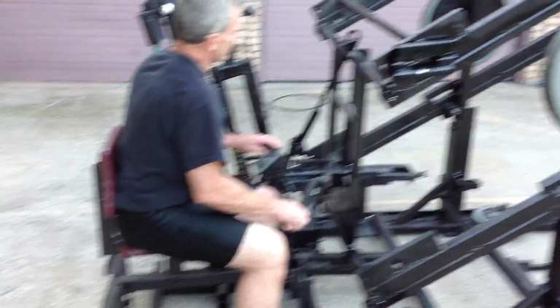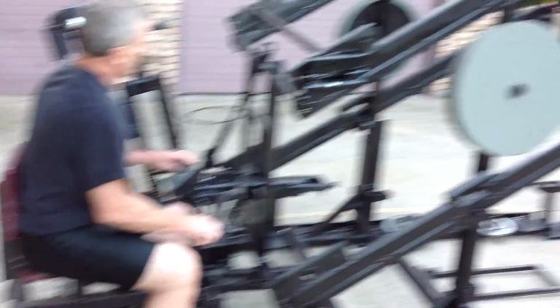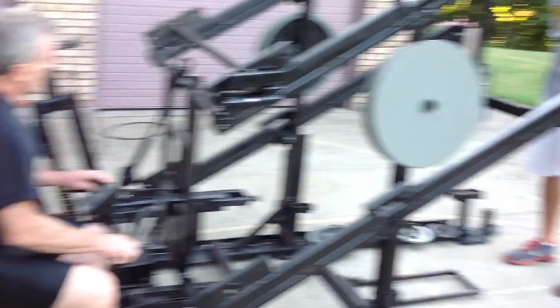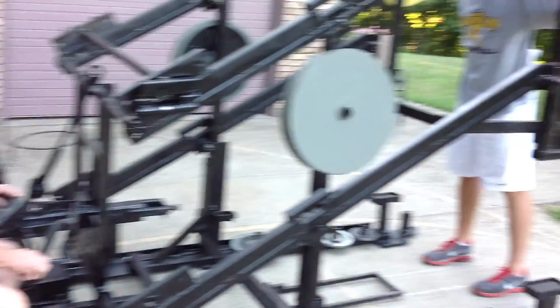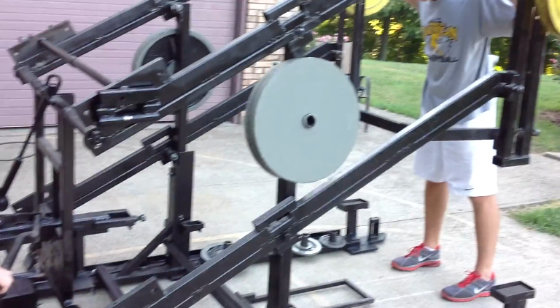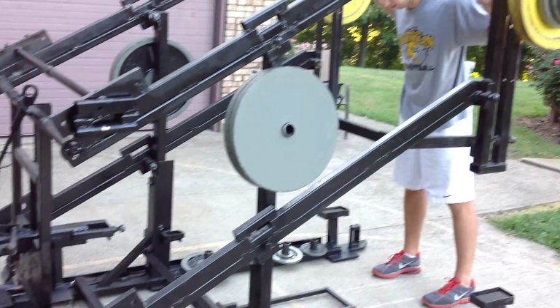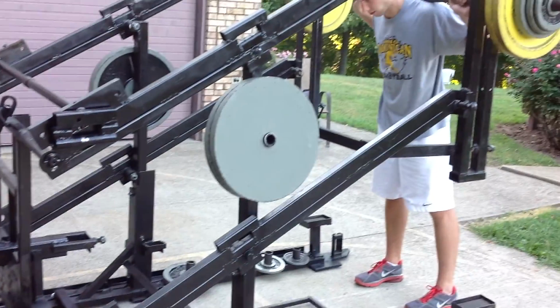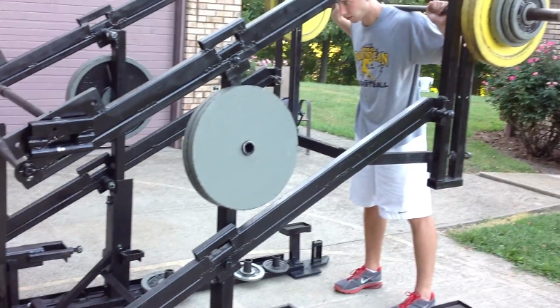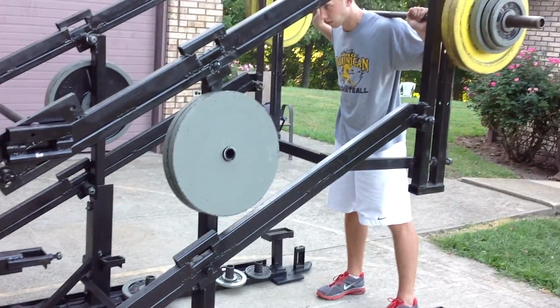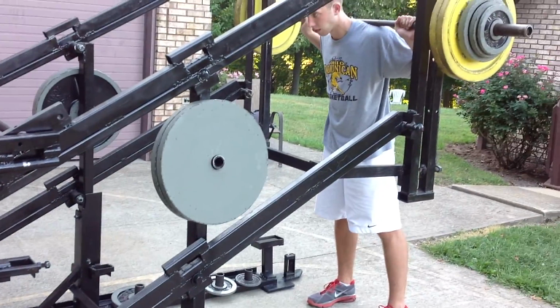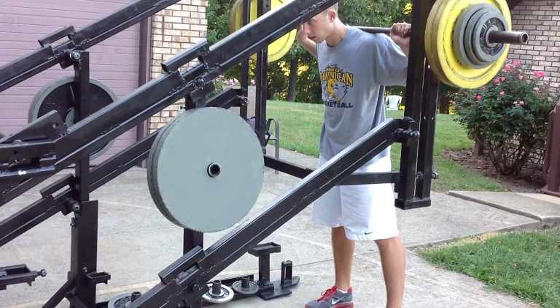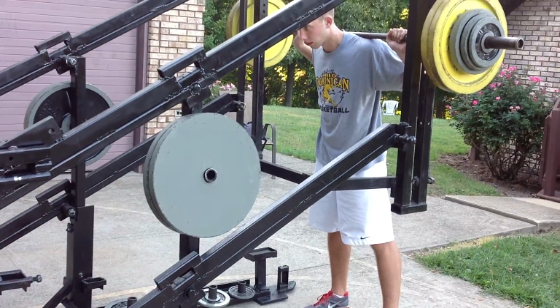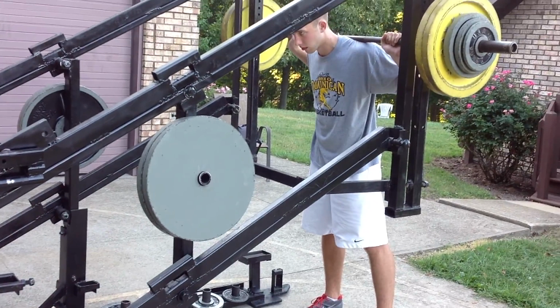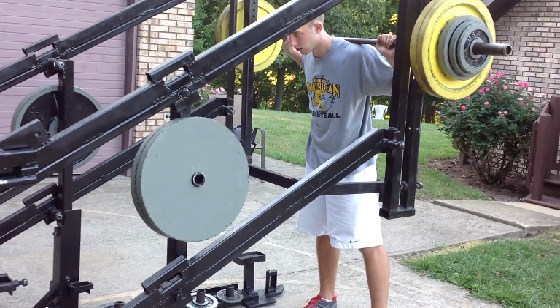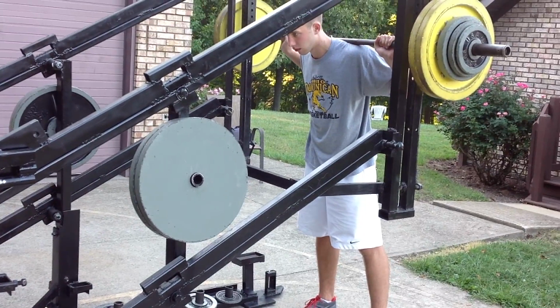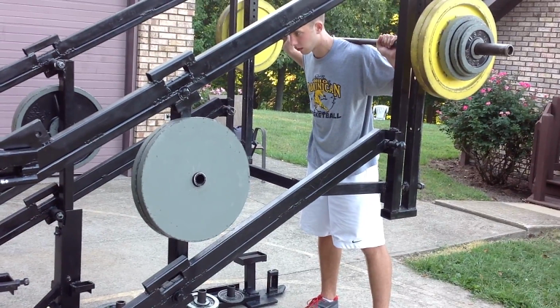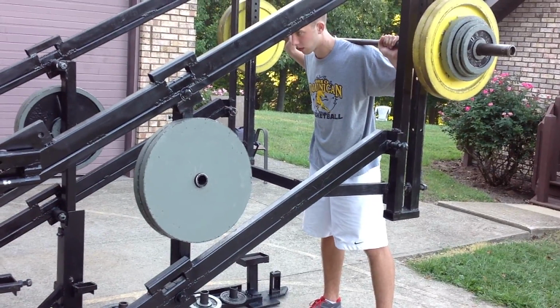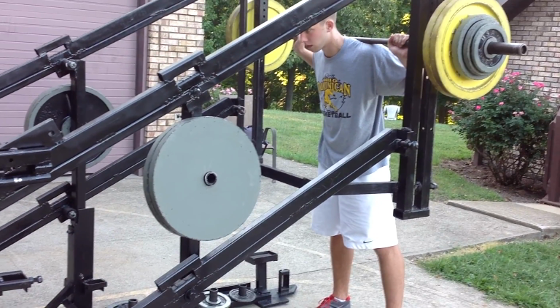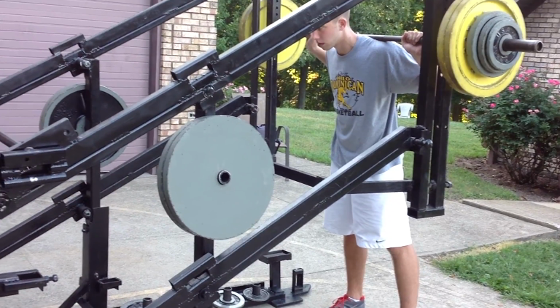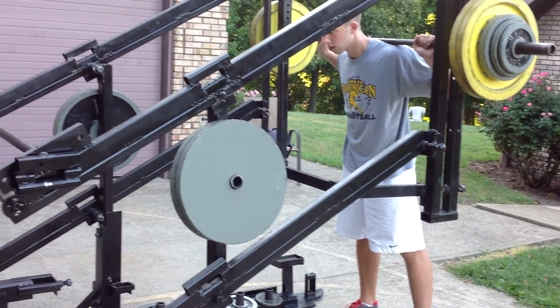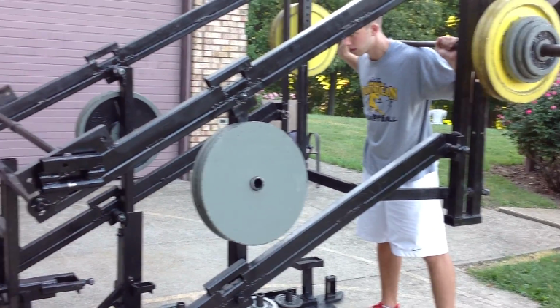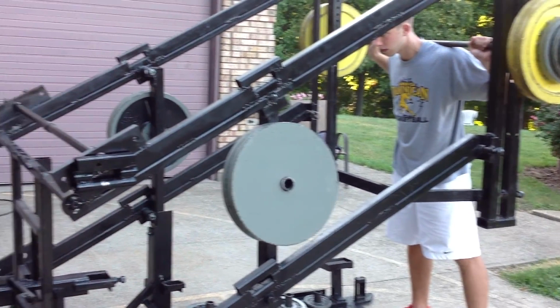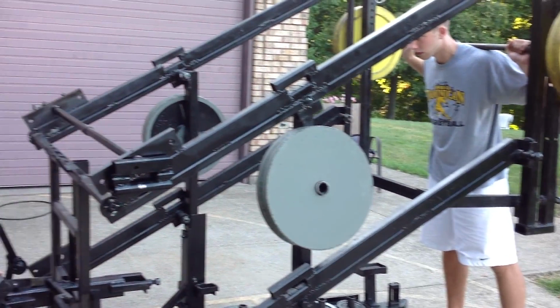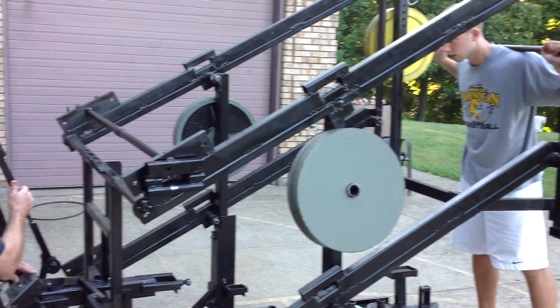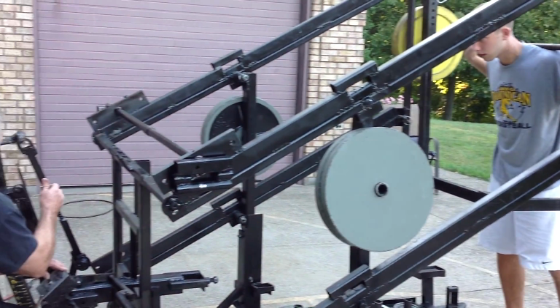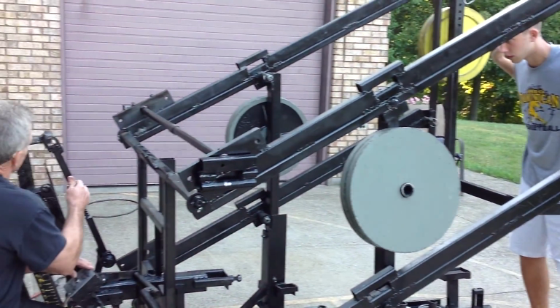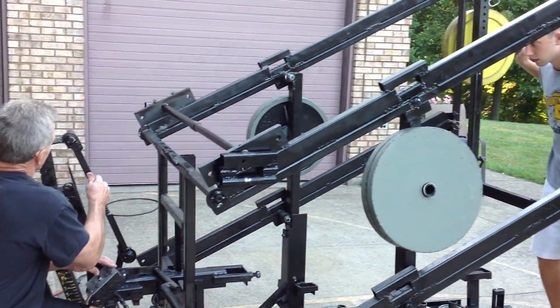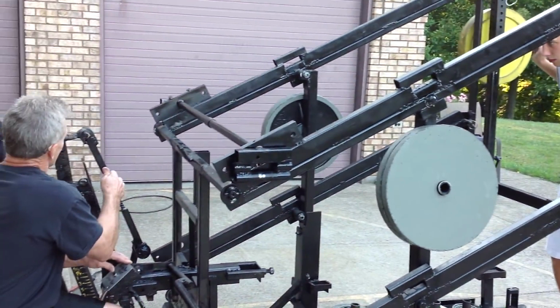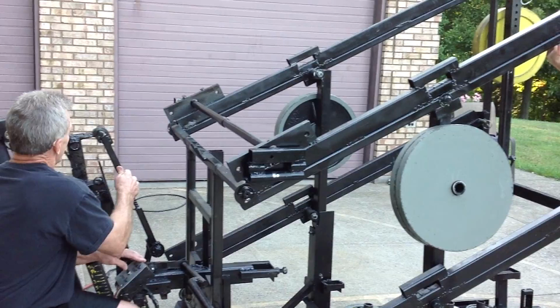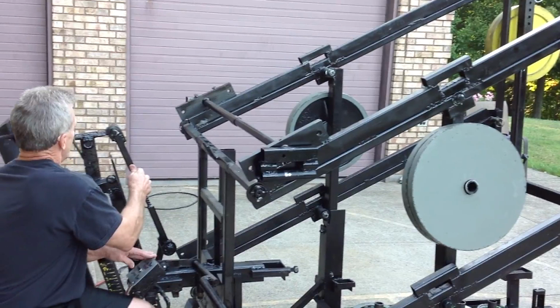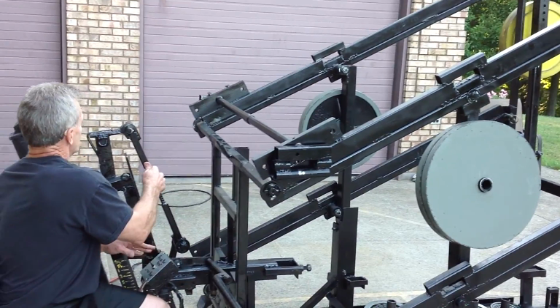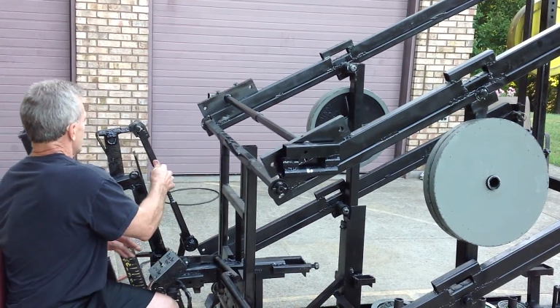We'll go ahead and lock it out here. Hang around.